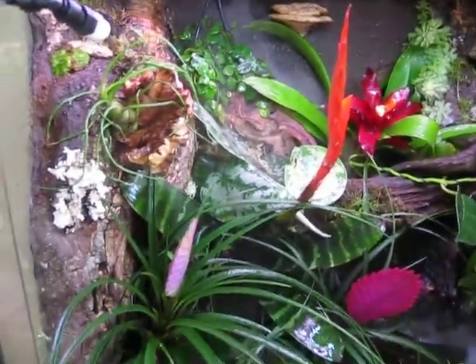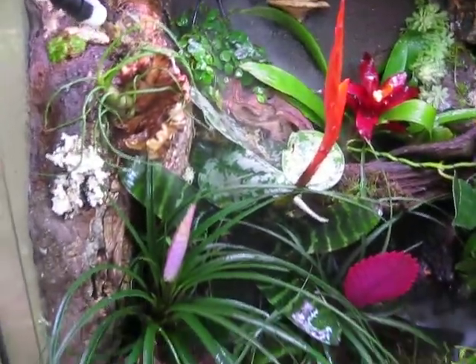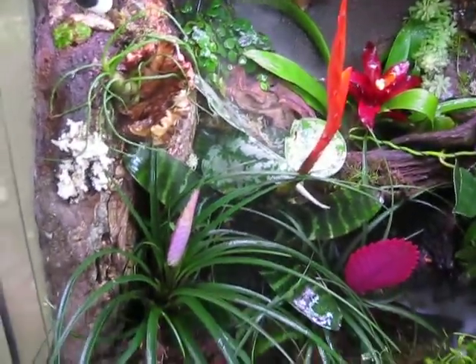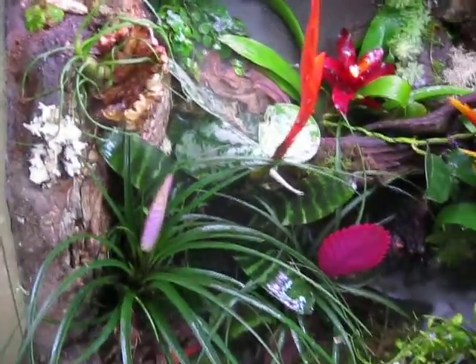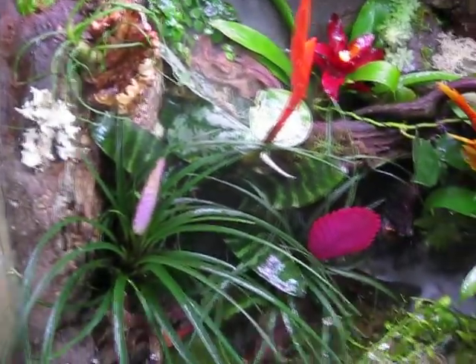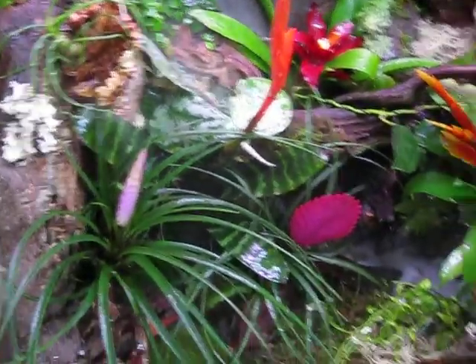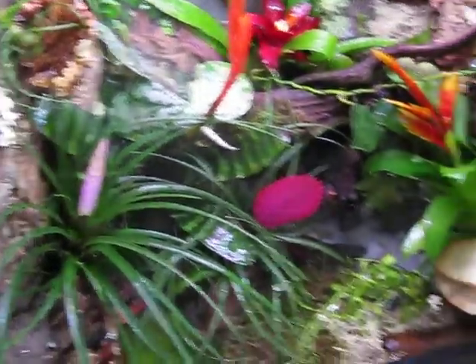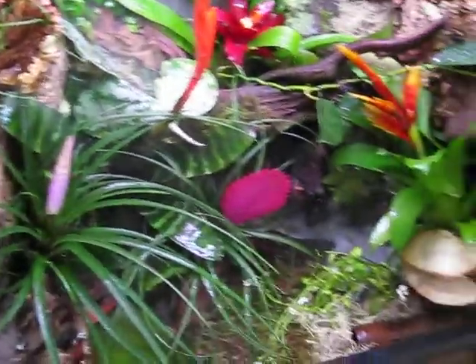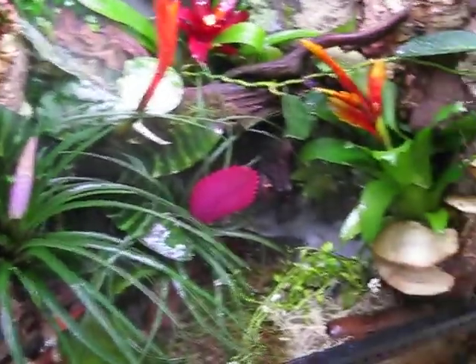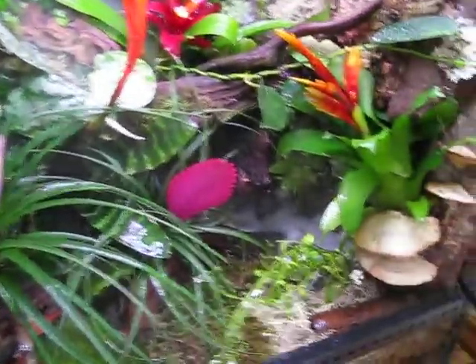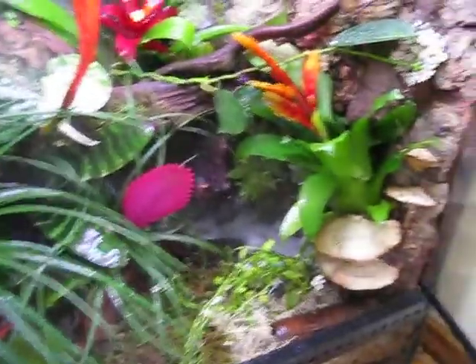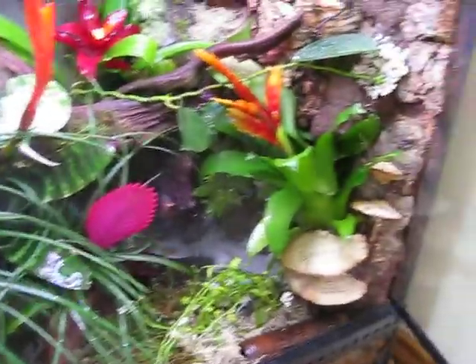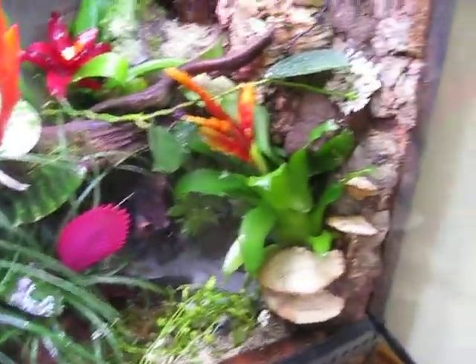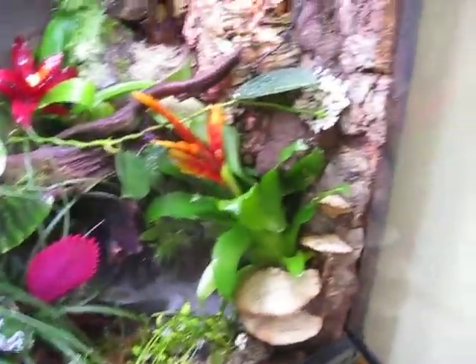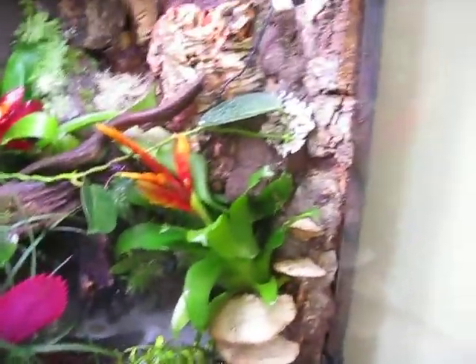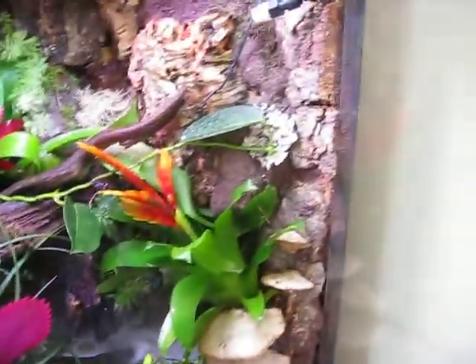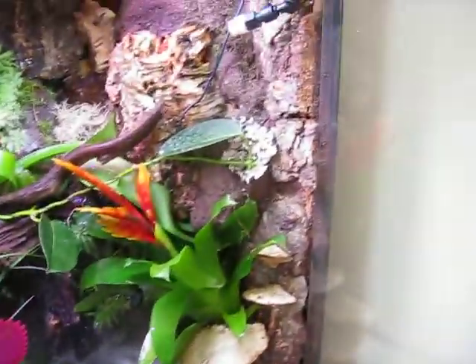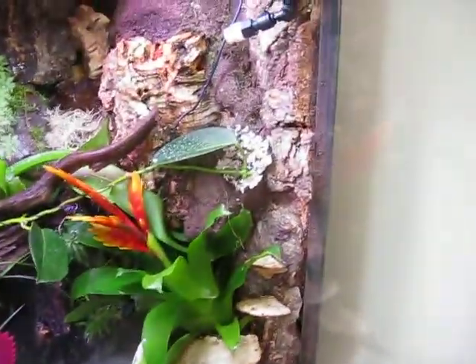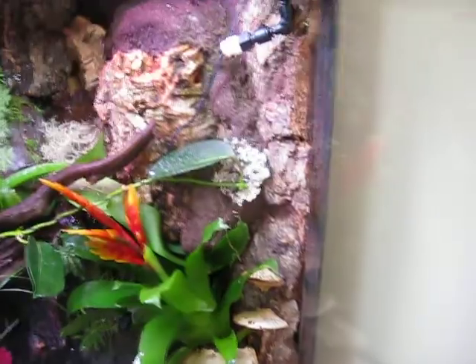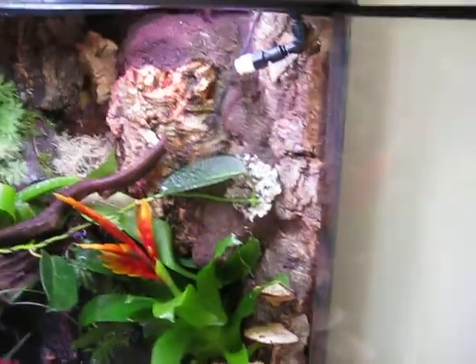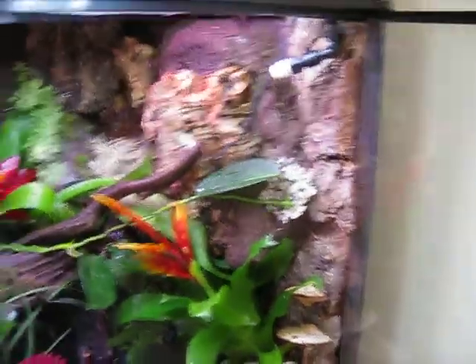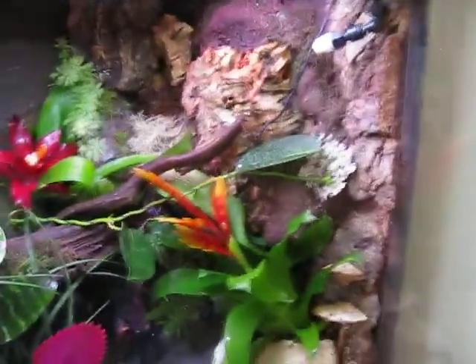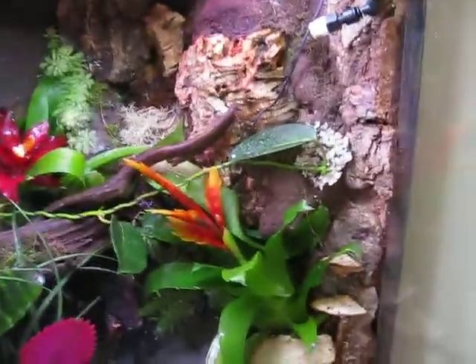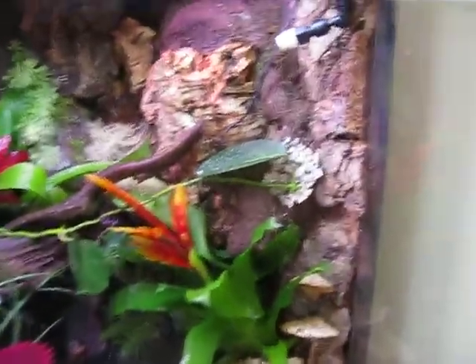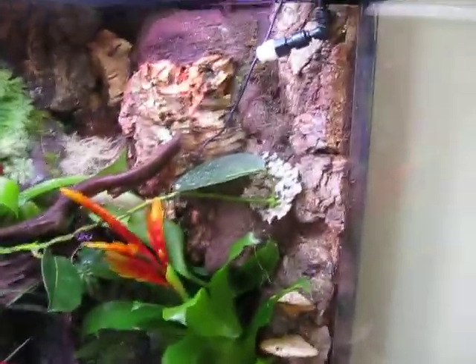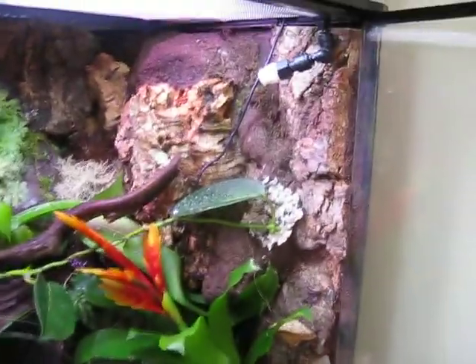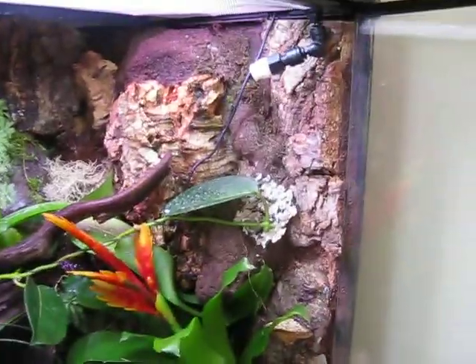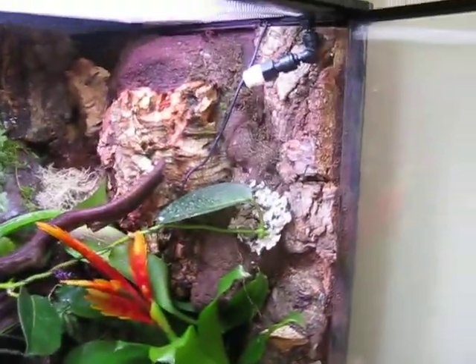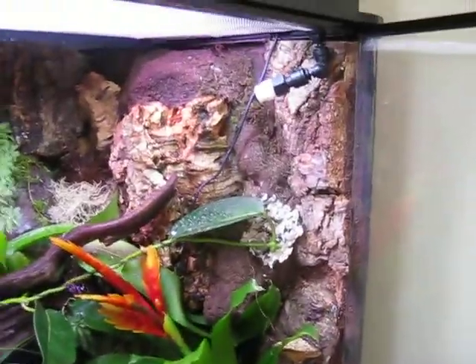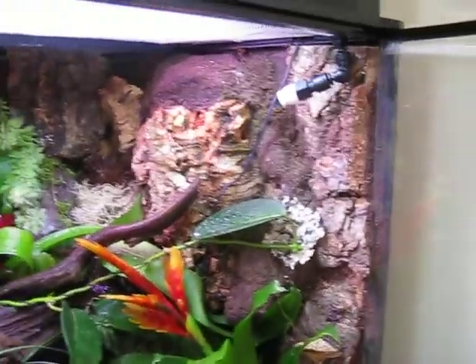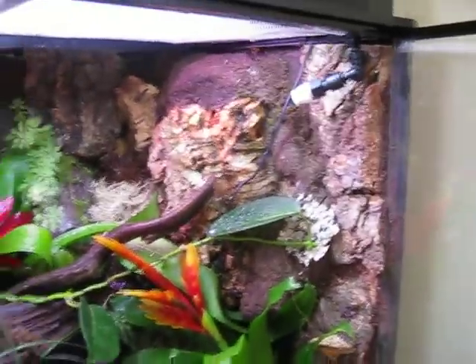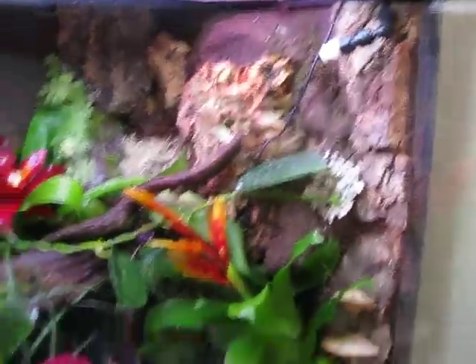I'm going to get some coyote spores and see if I can get some coyote moss growing around the place just randomly.